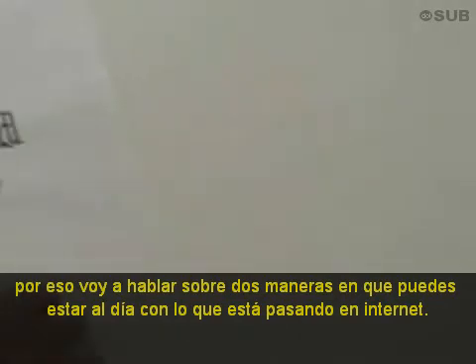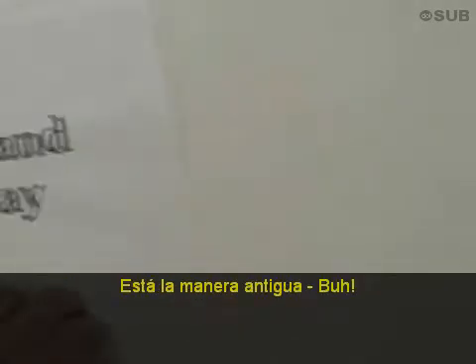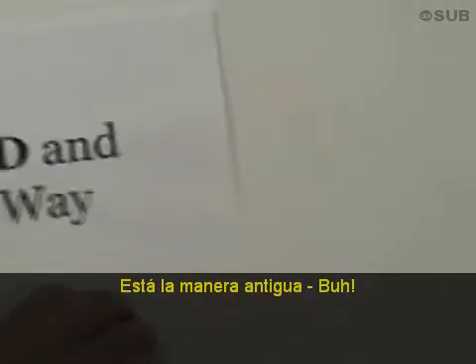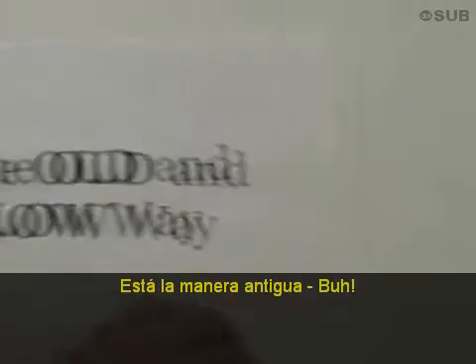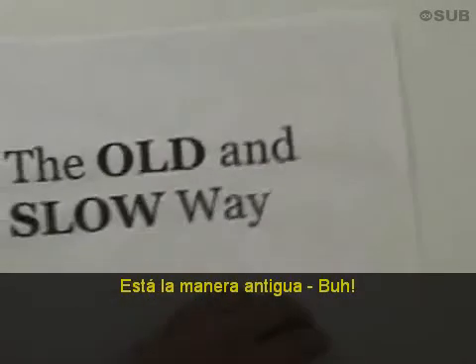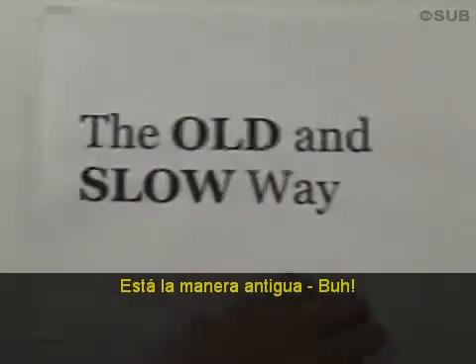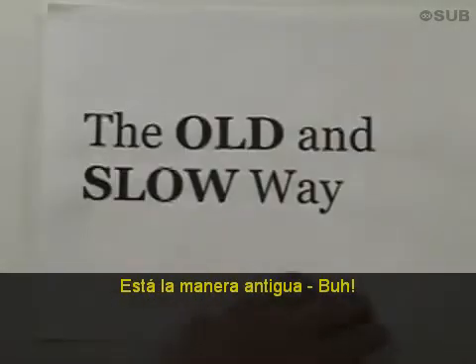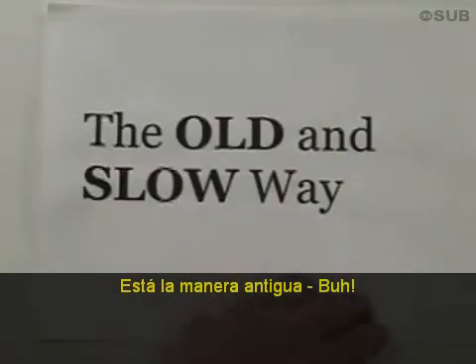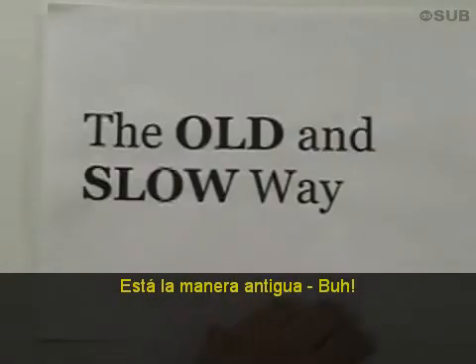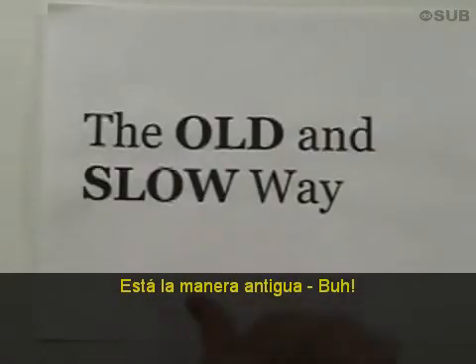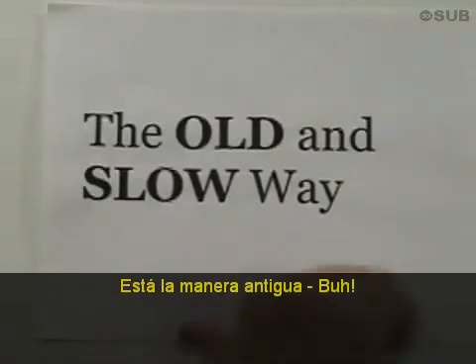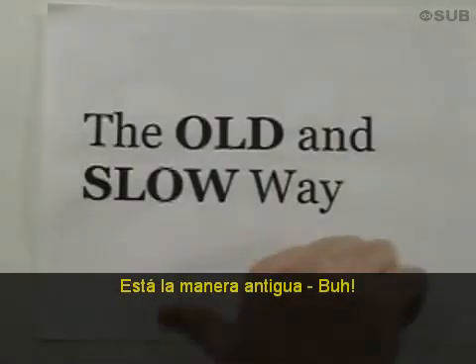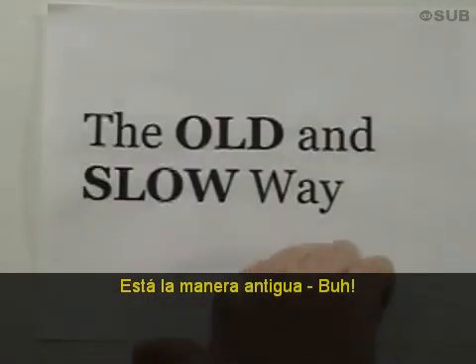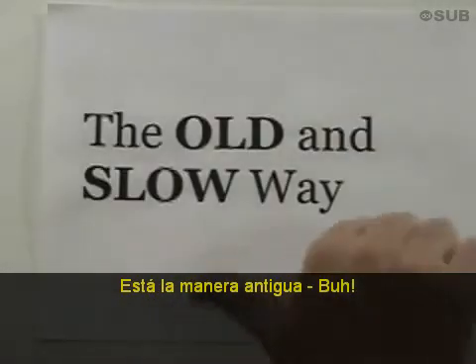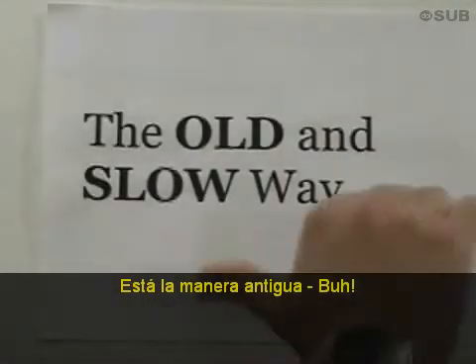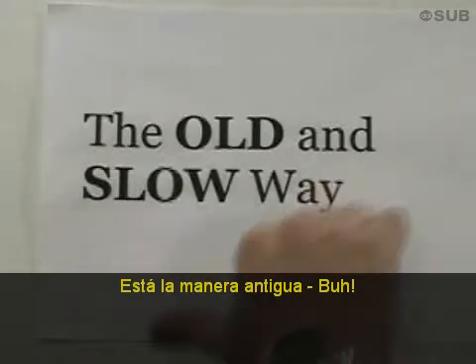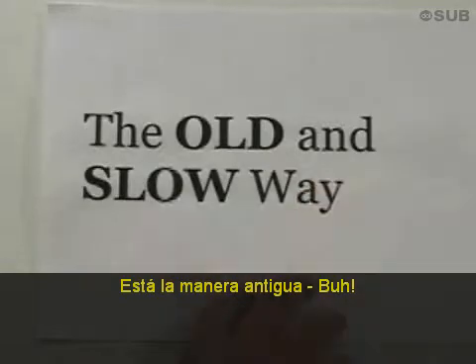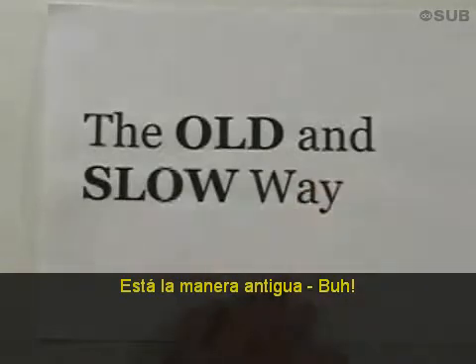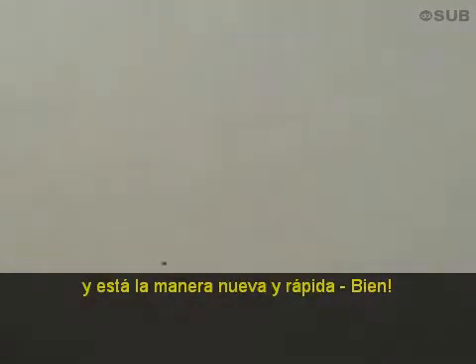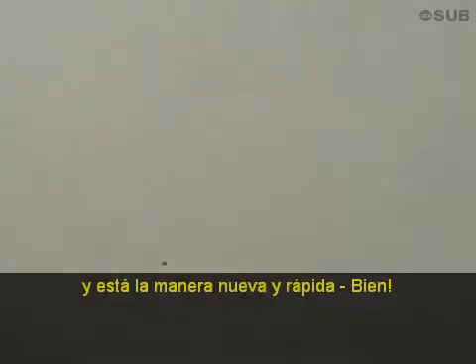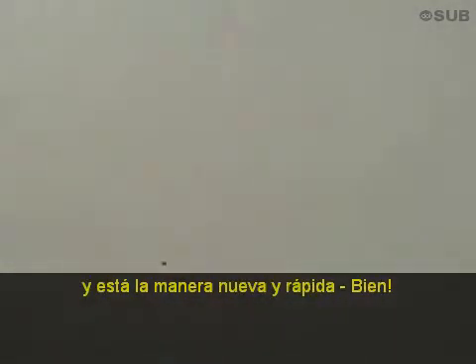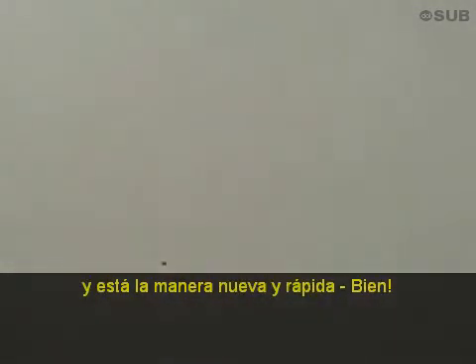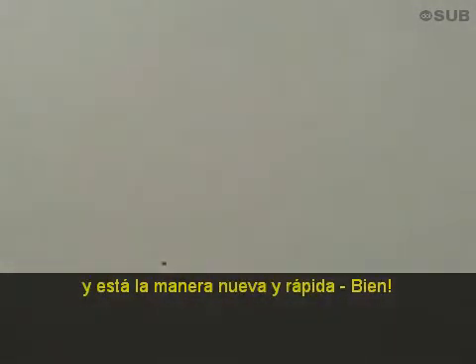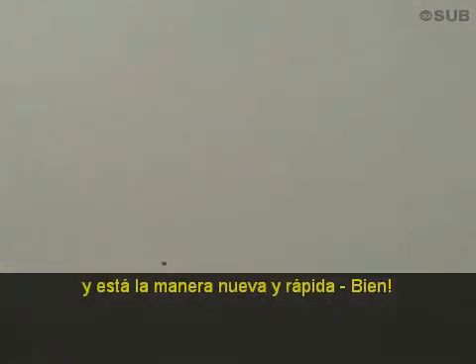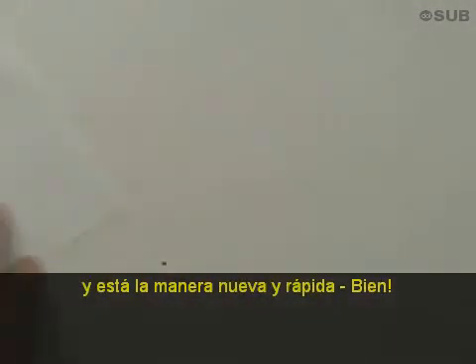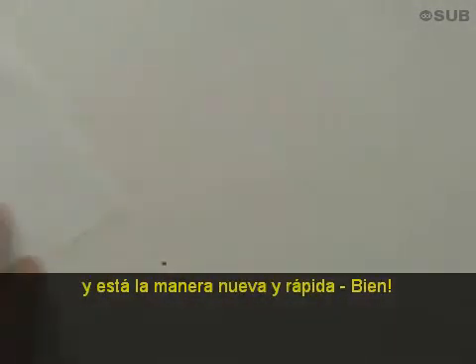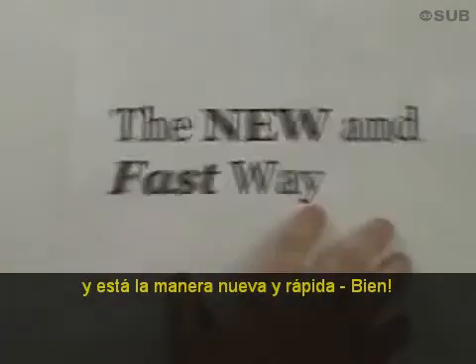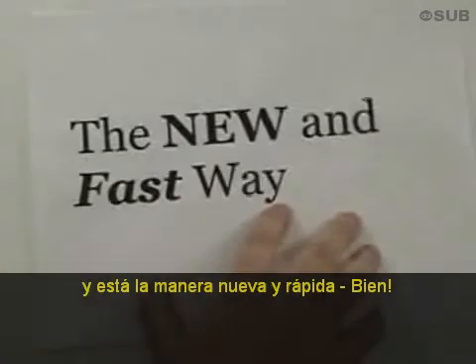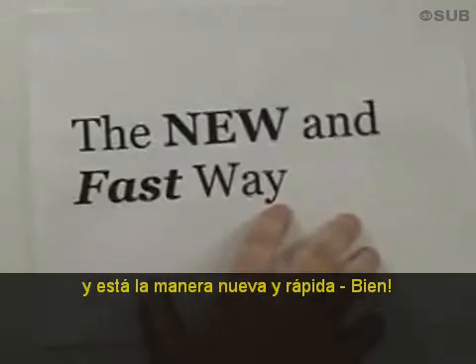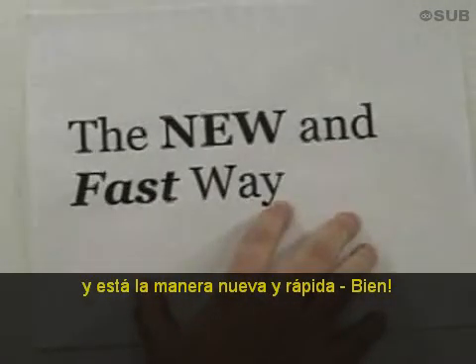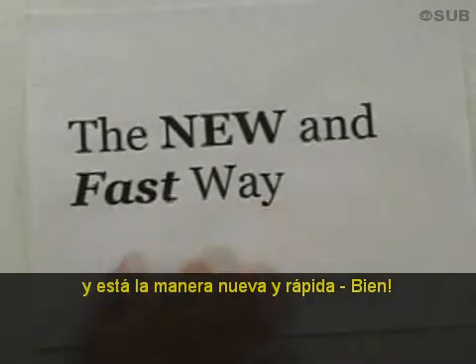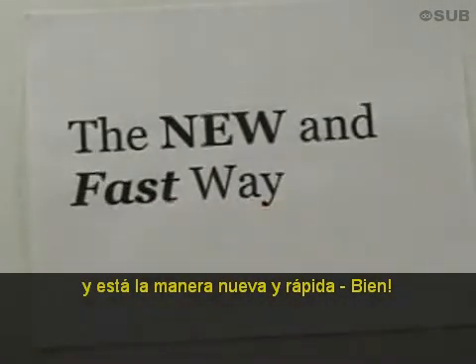There's the old slow way, and then there's the new fast way.